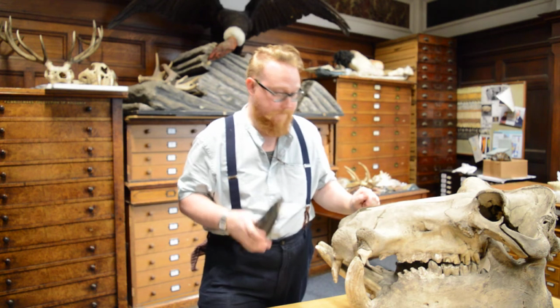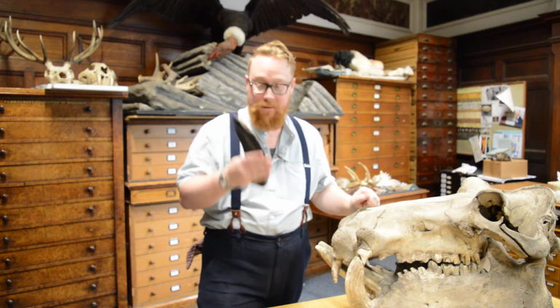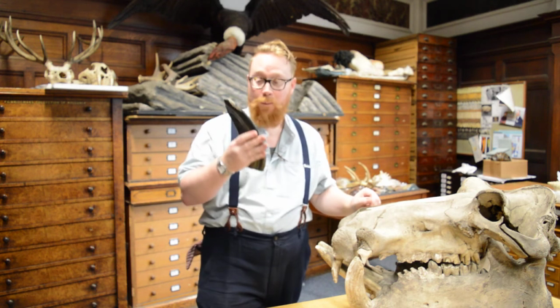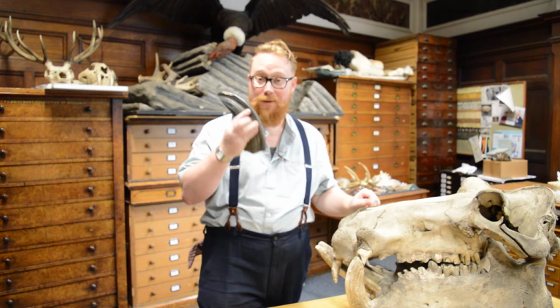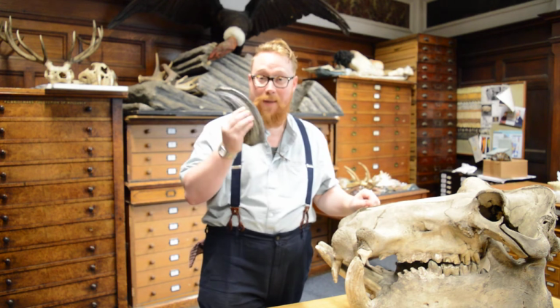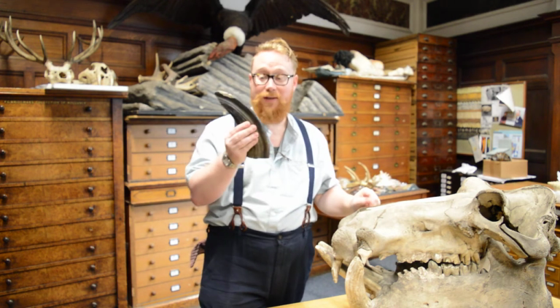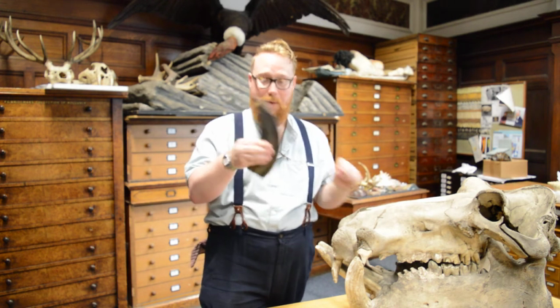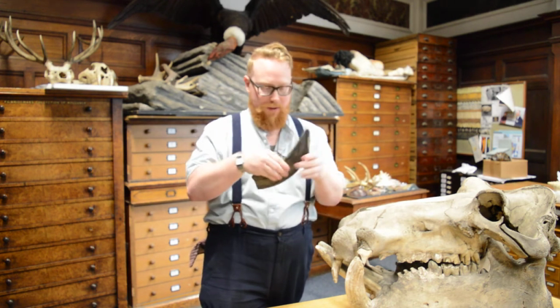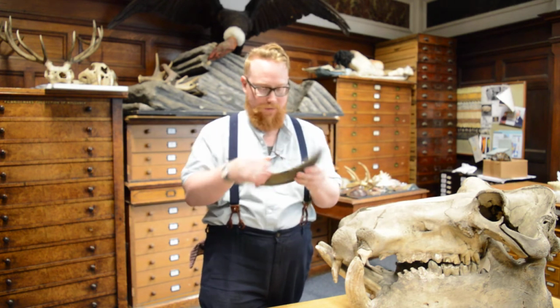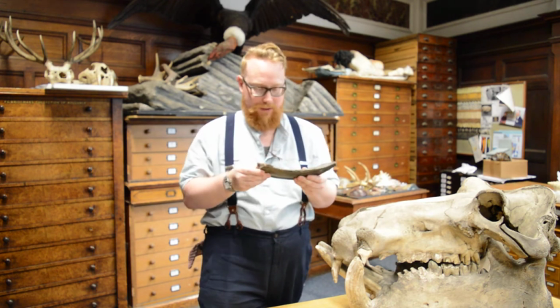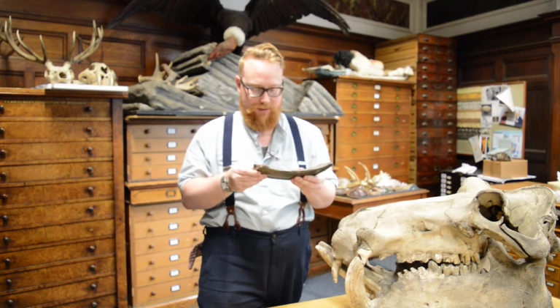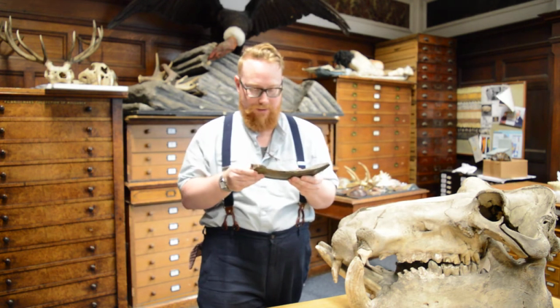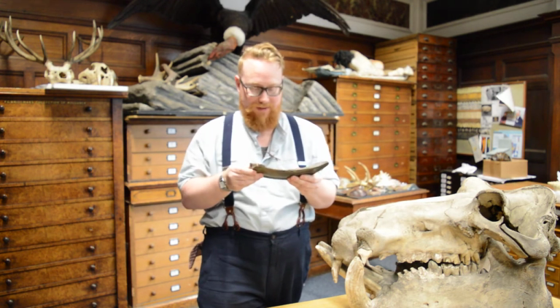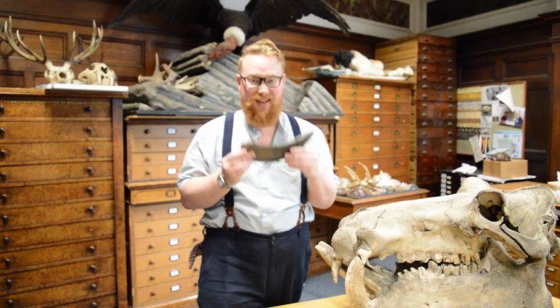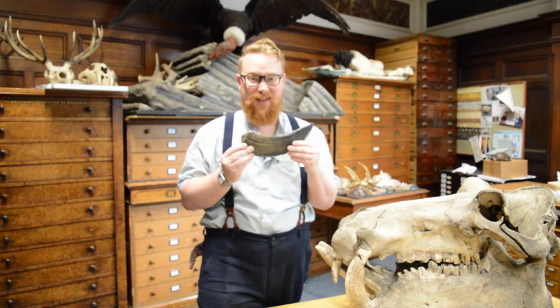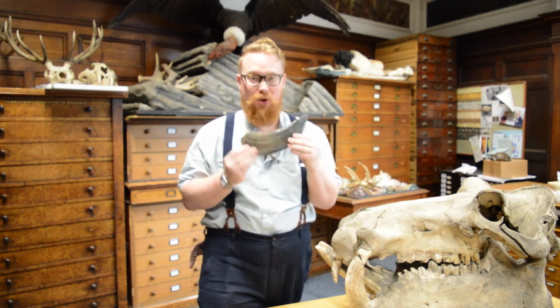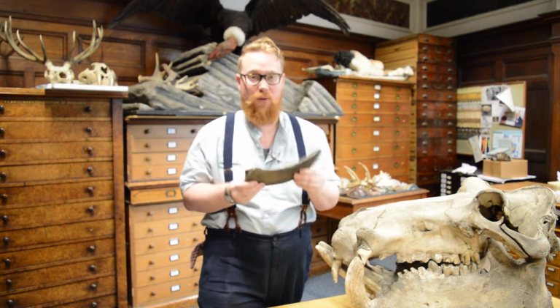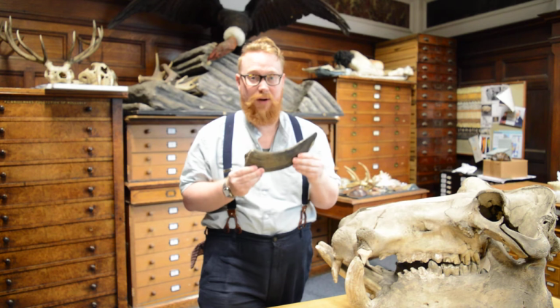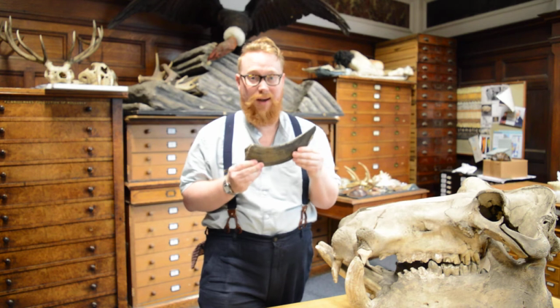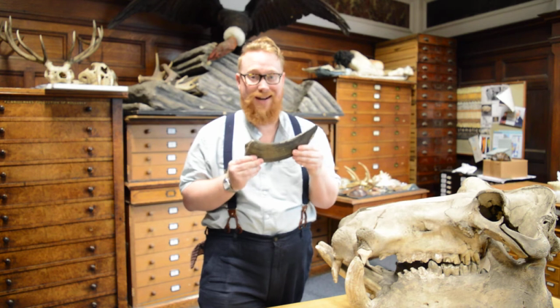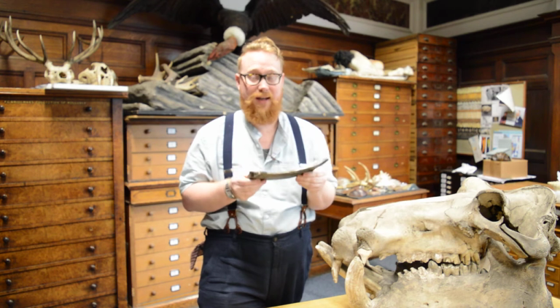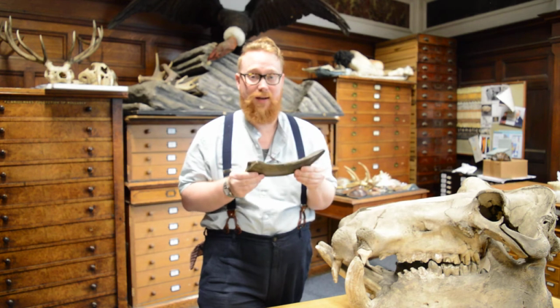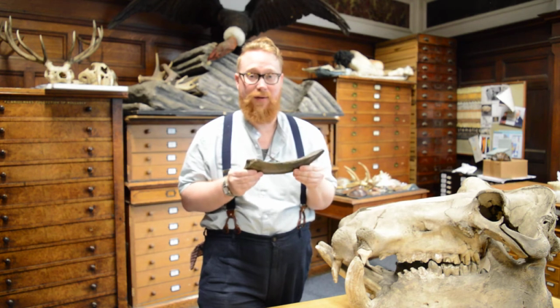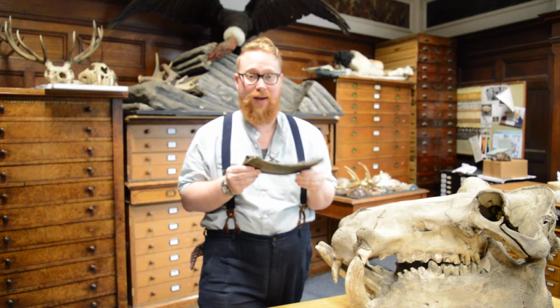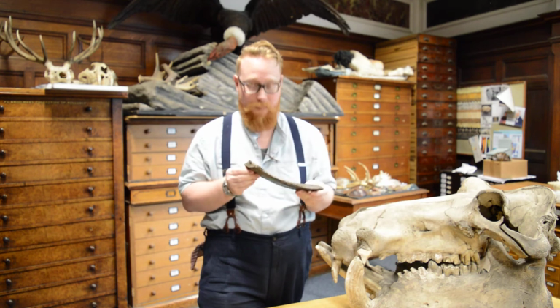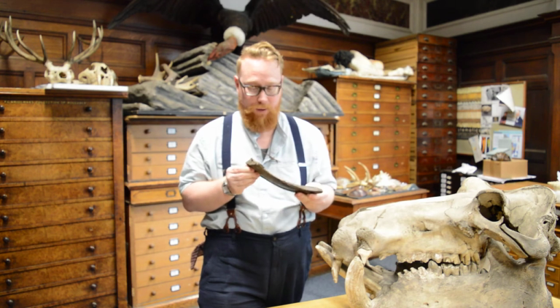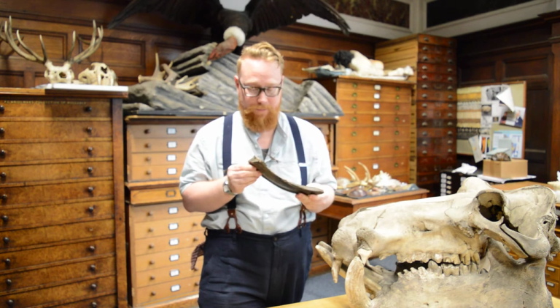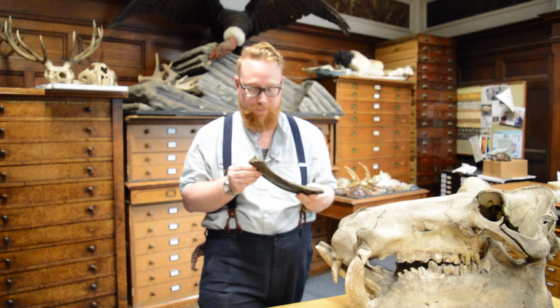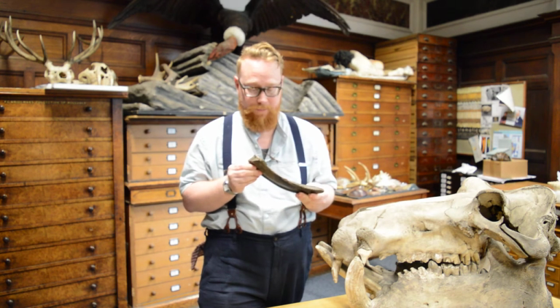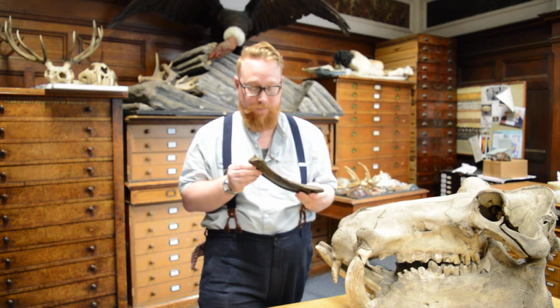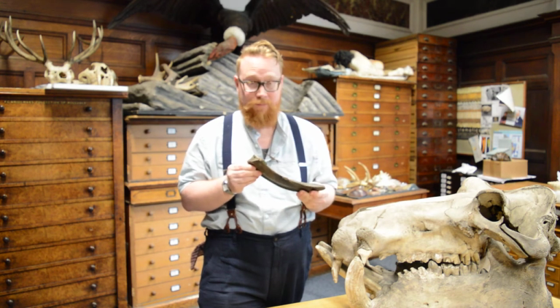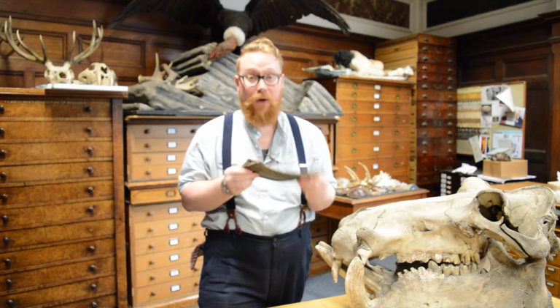What's amazing about this fossil is this is a Norfolk native hippo.